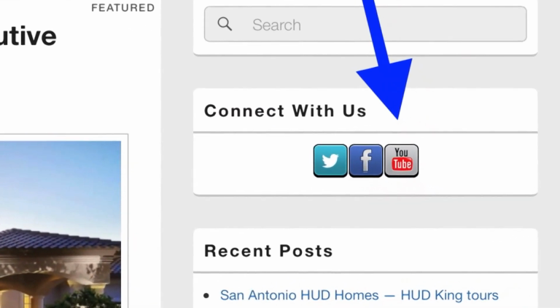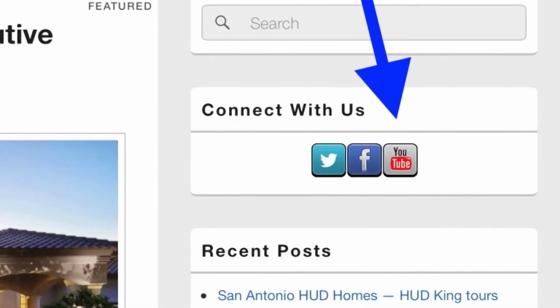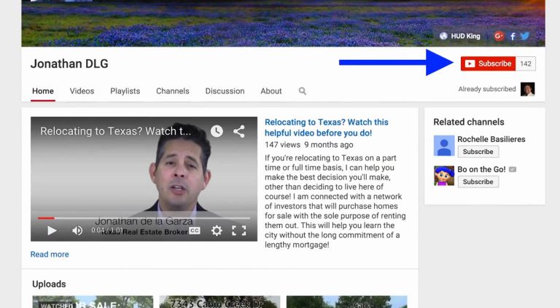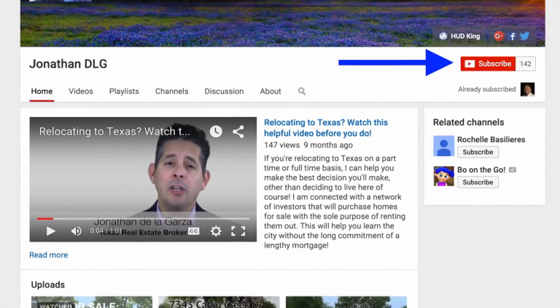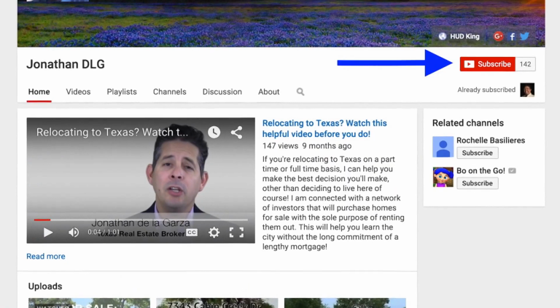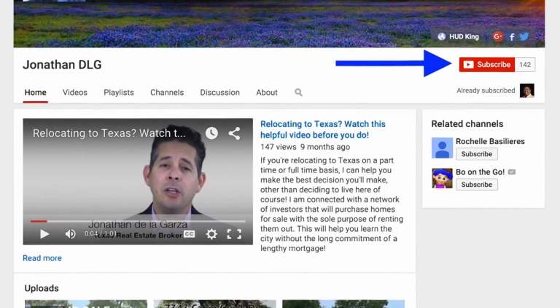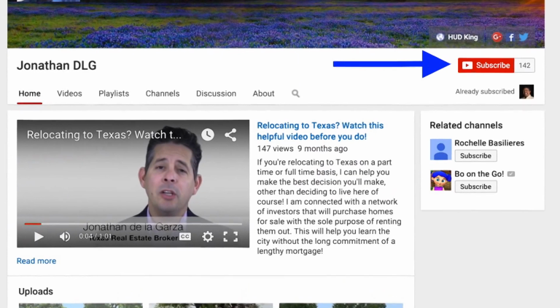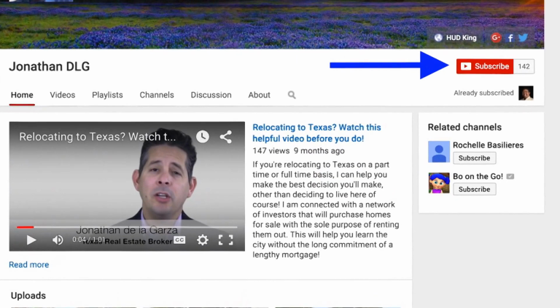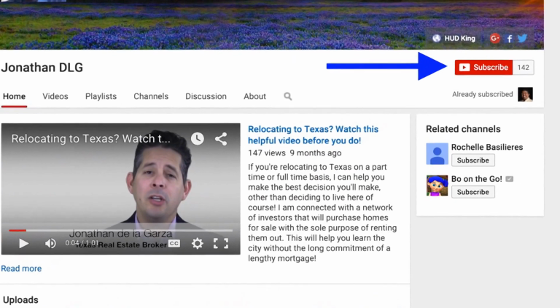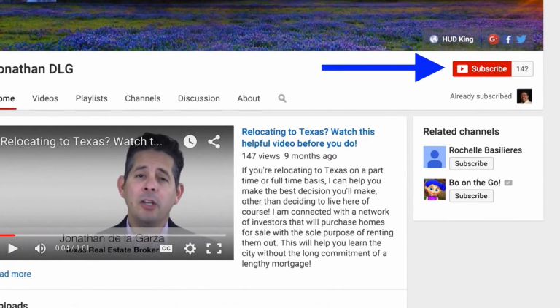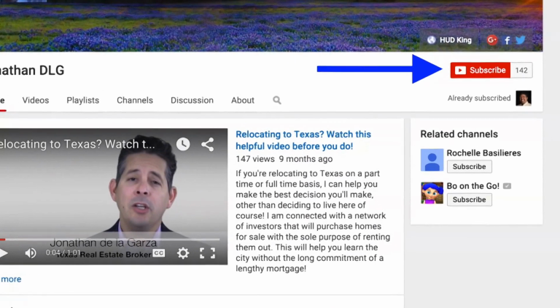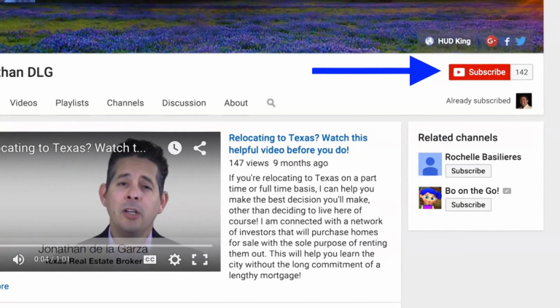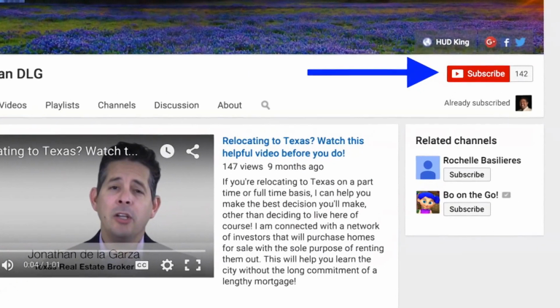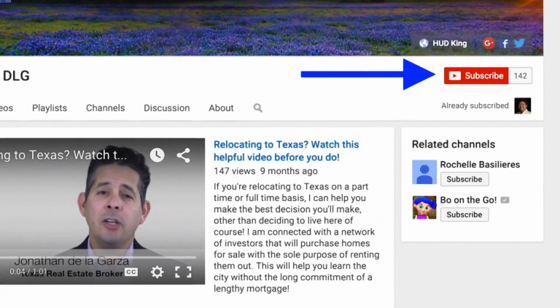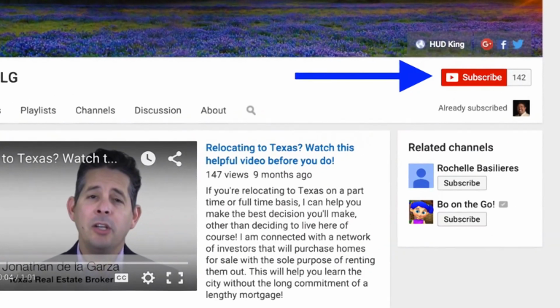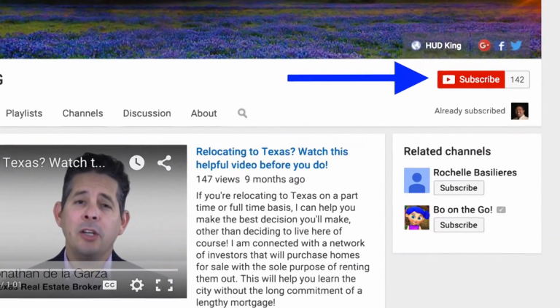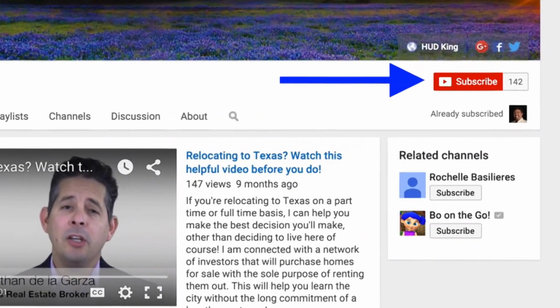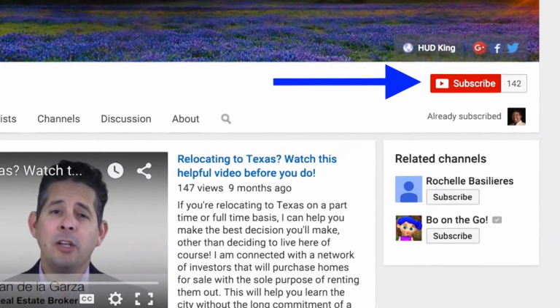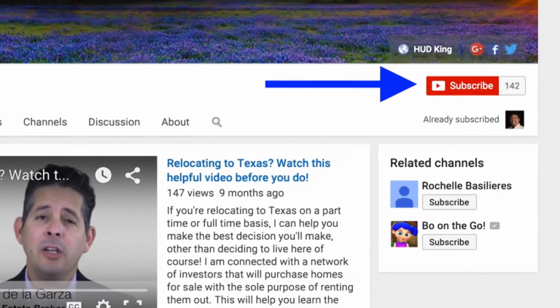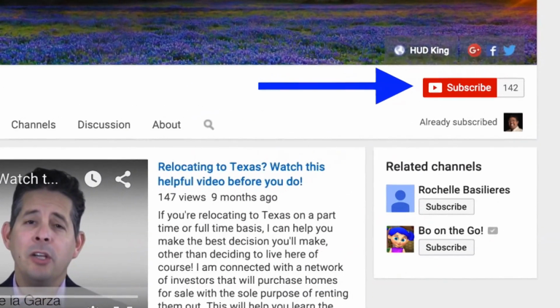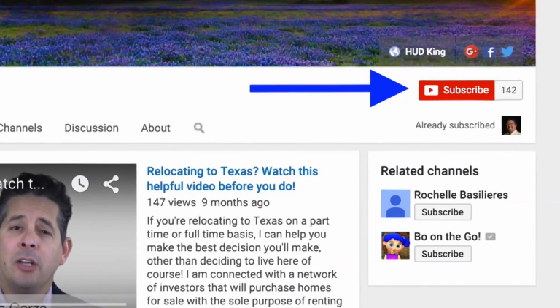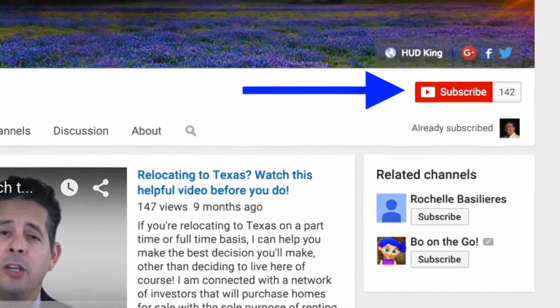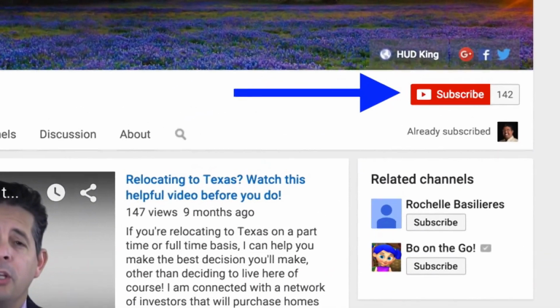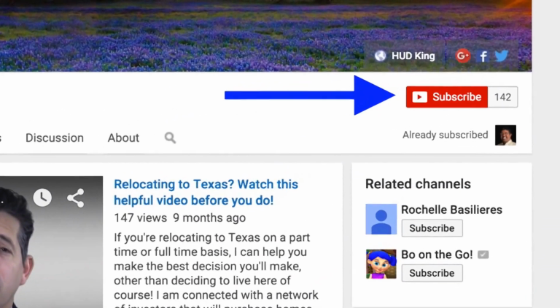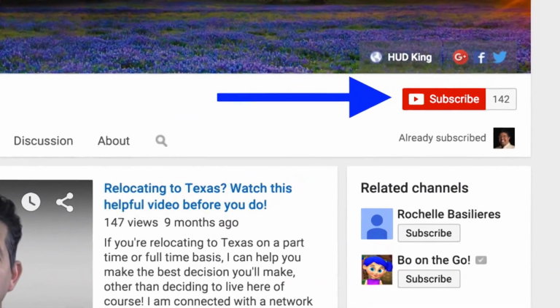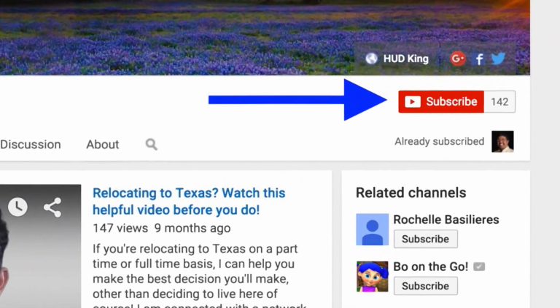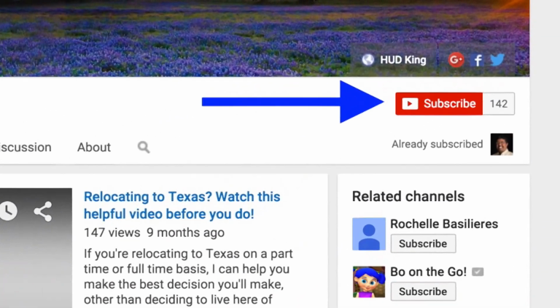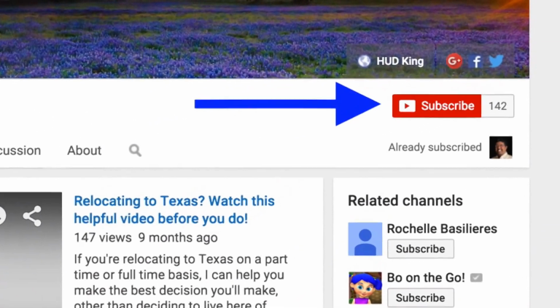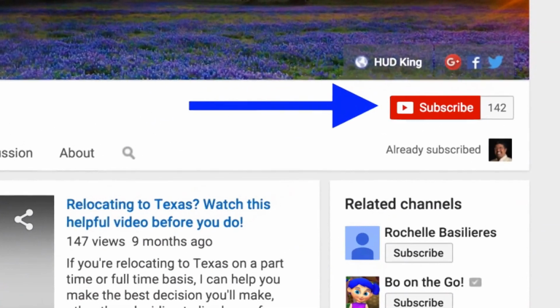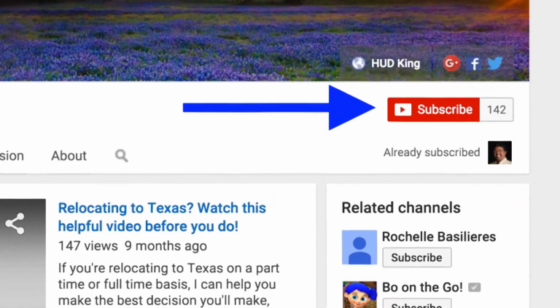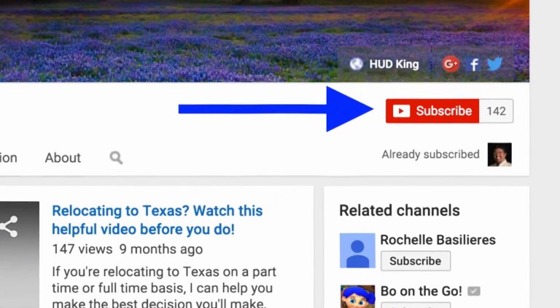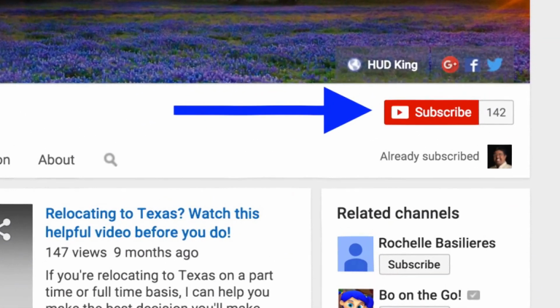While you're at our YouTube page, if you click on the subscribe button, you'll be instantly notified of new uploaded videos.